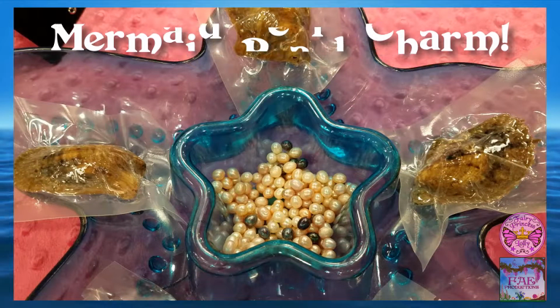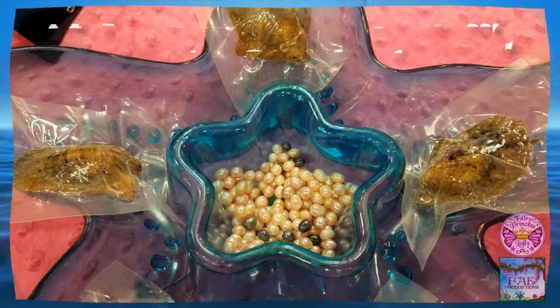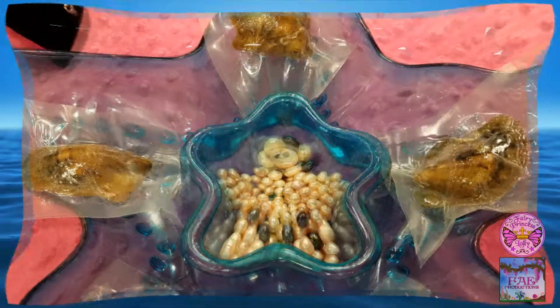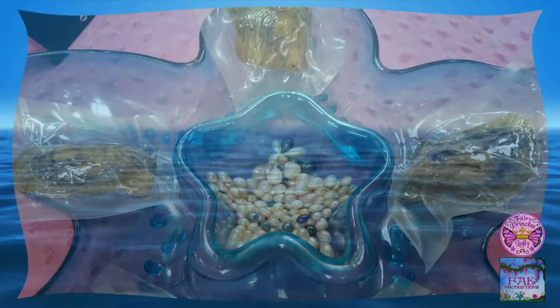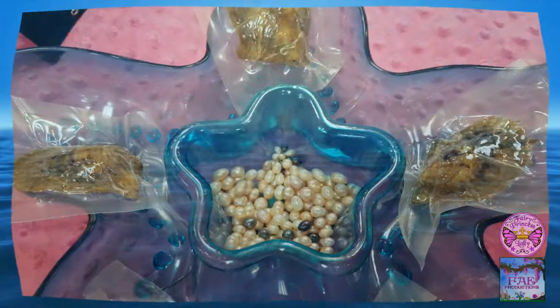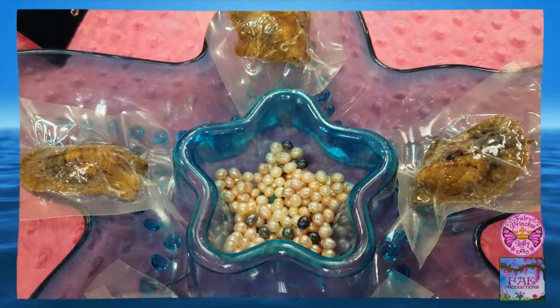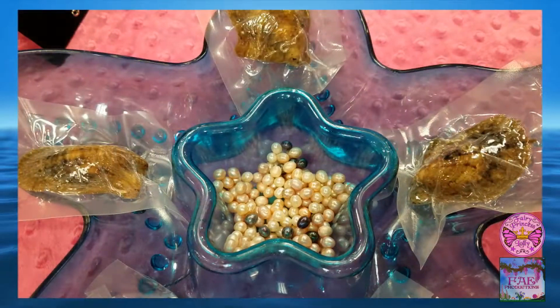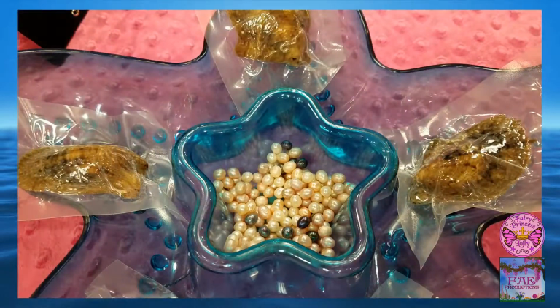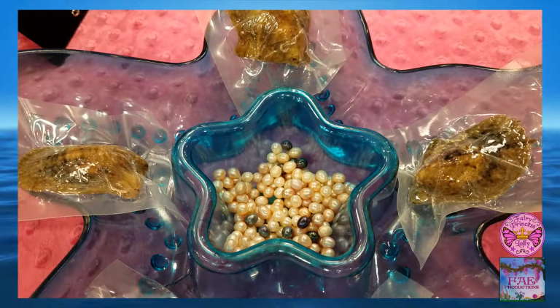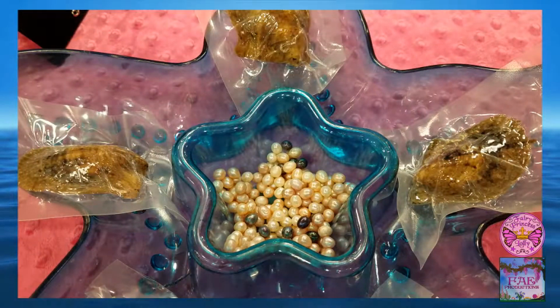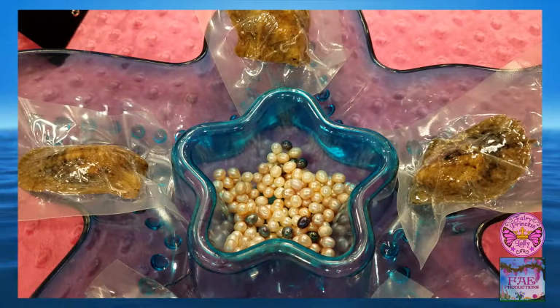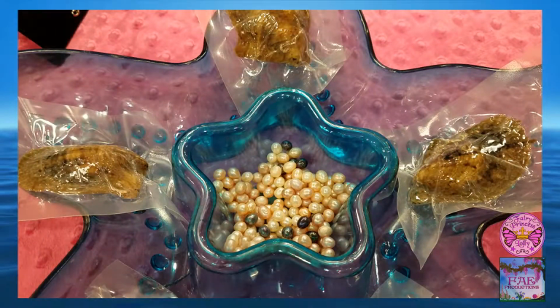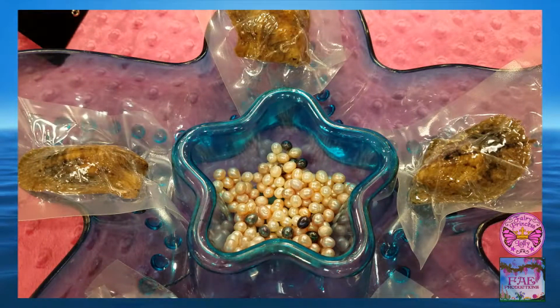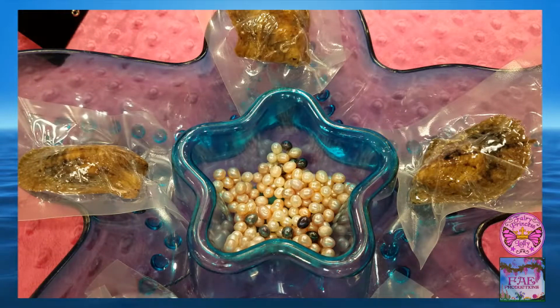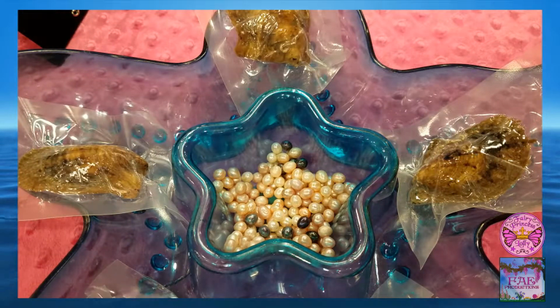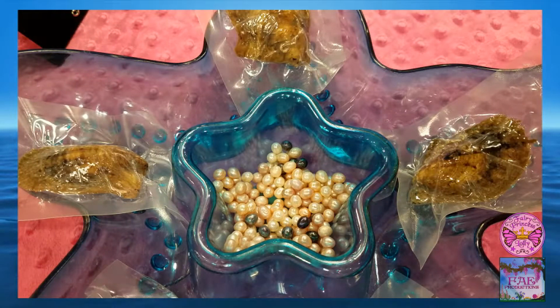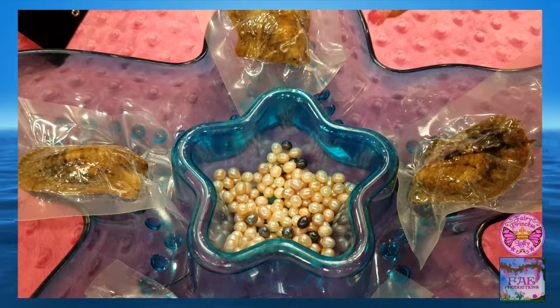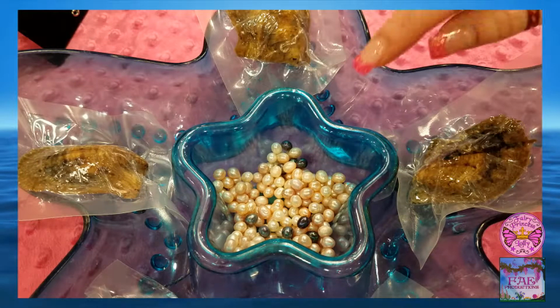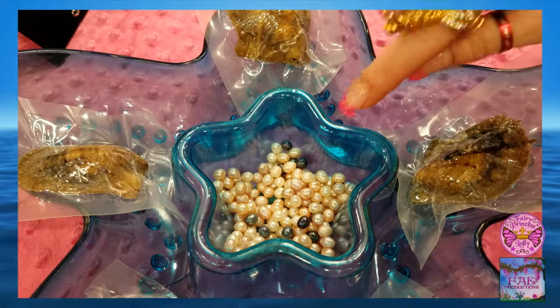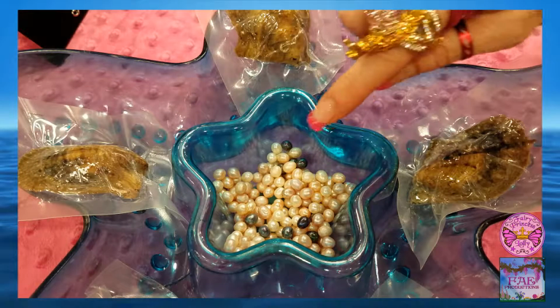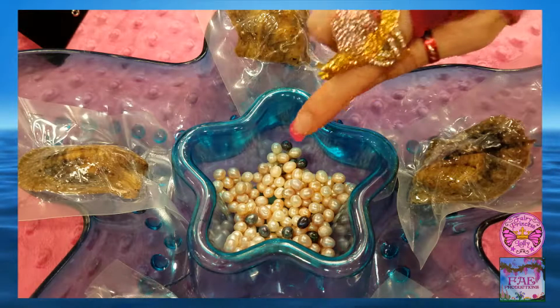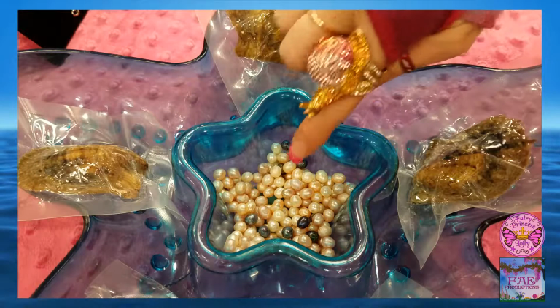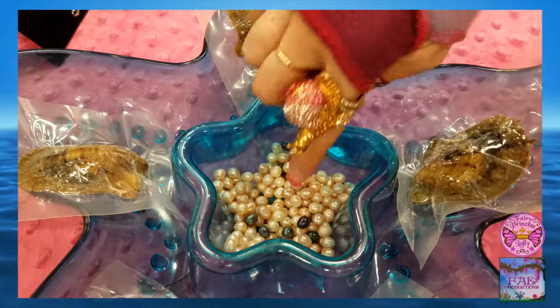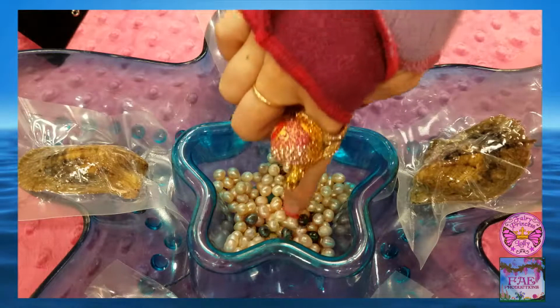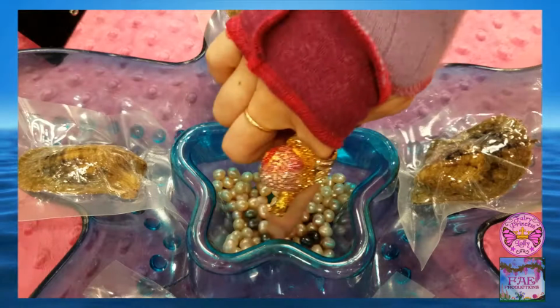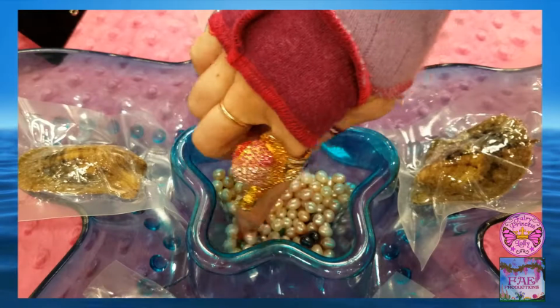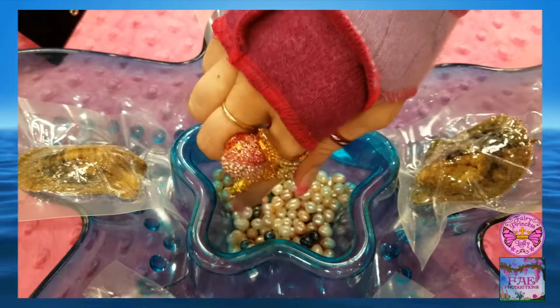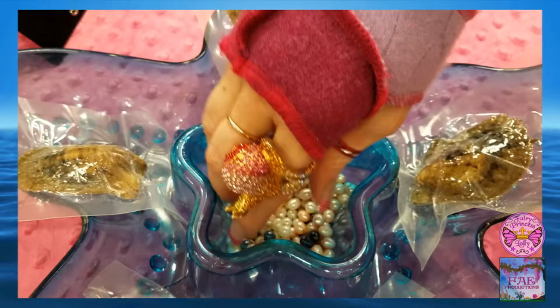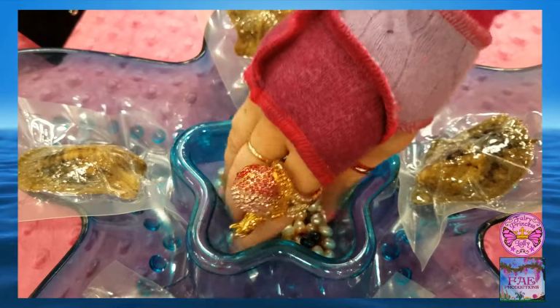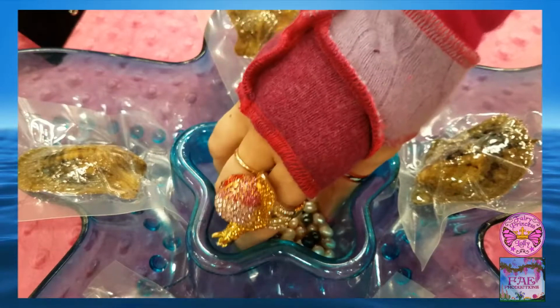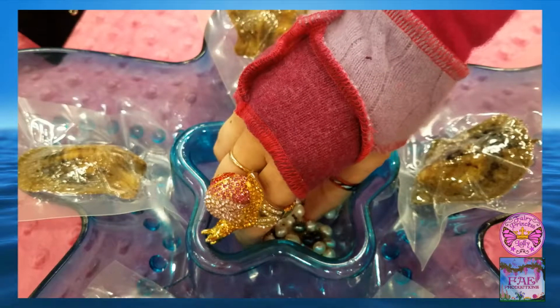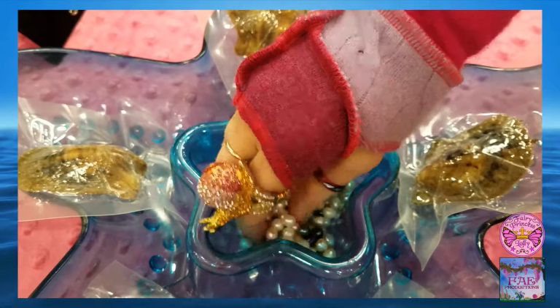This month I have the most fantastic gift for one lucky winner: a mermaid pearl charm.